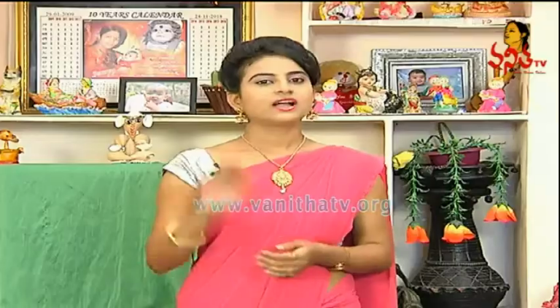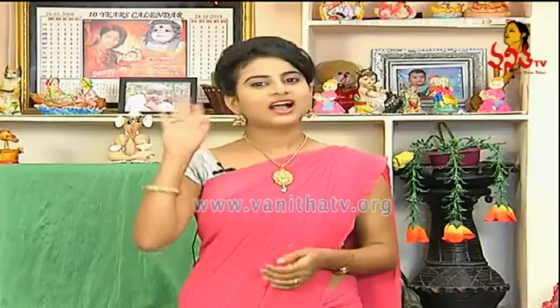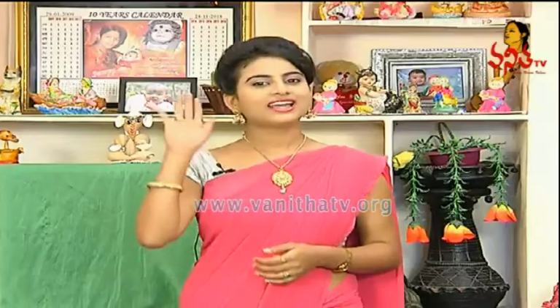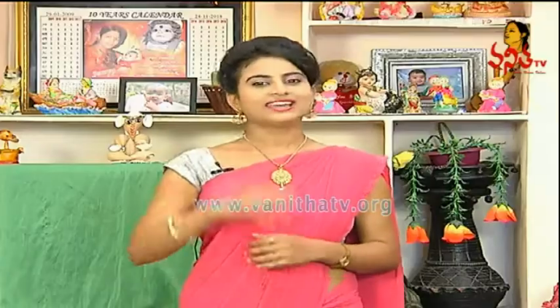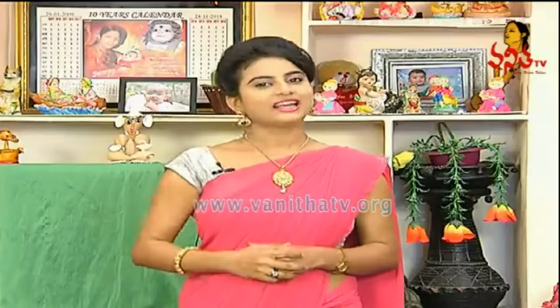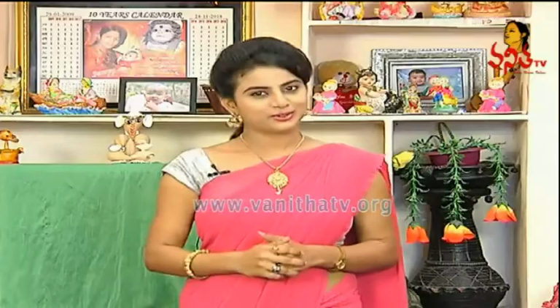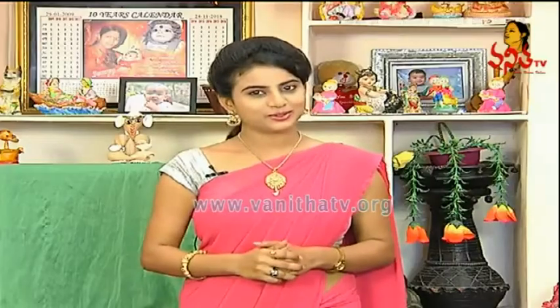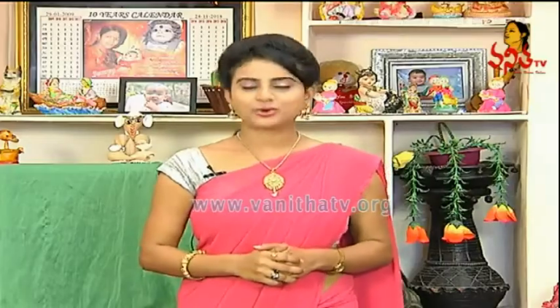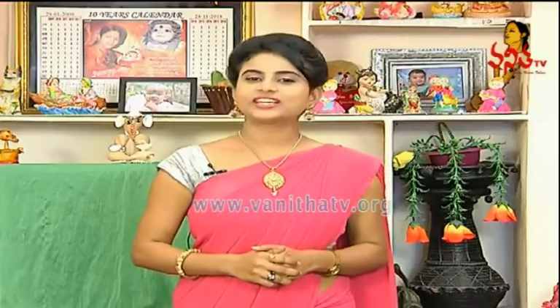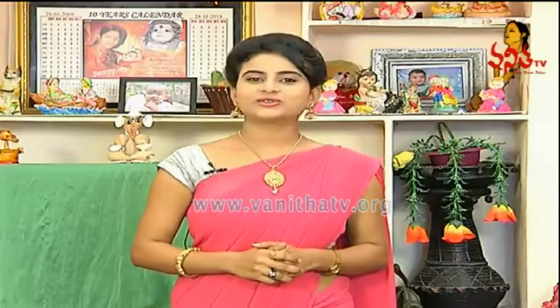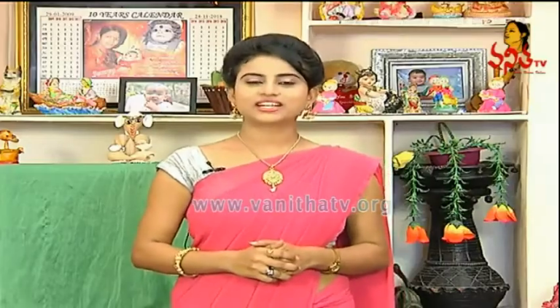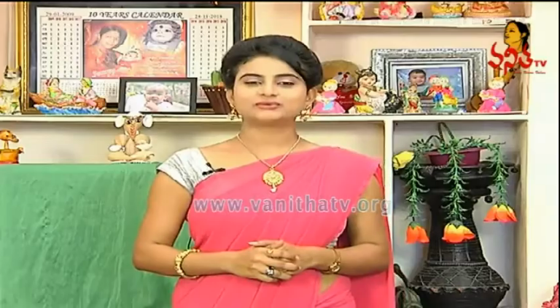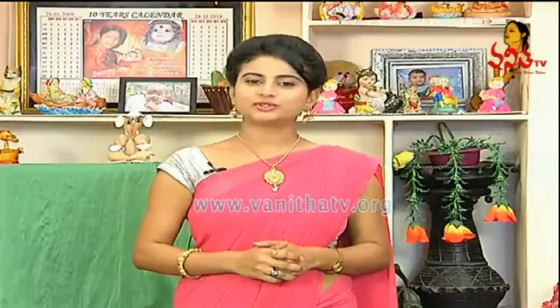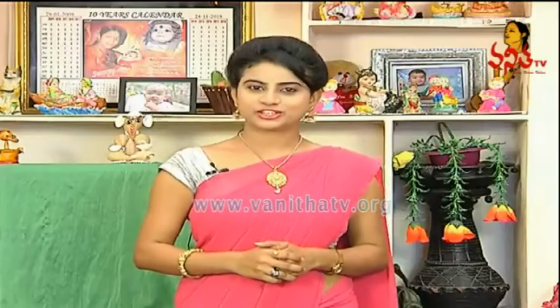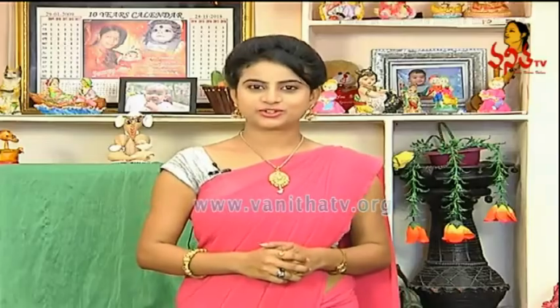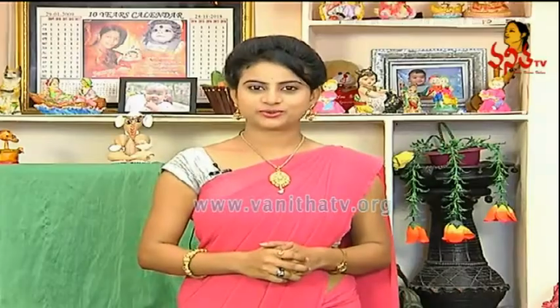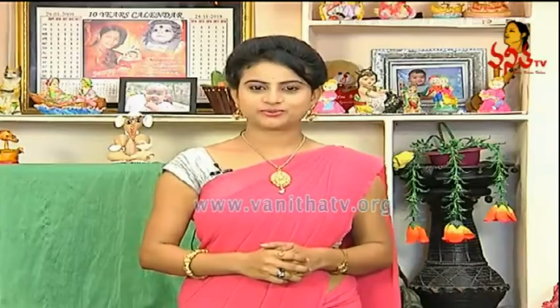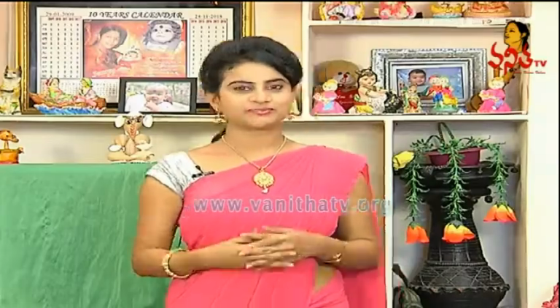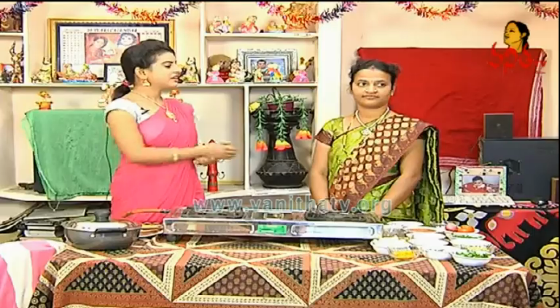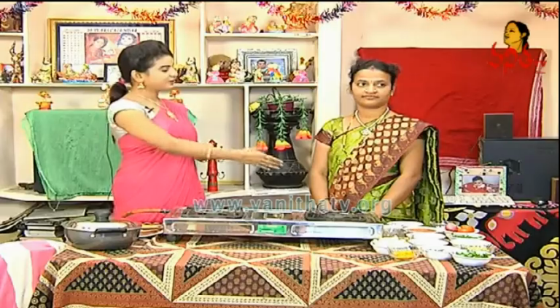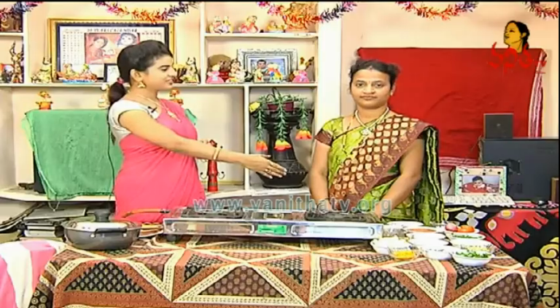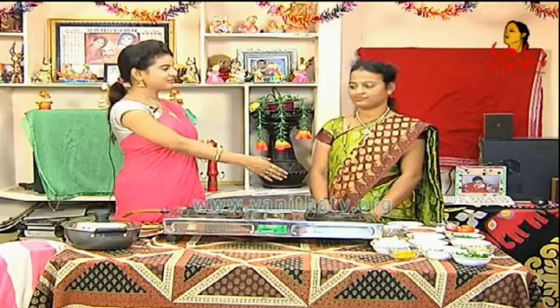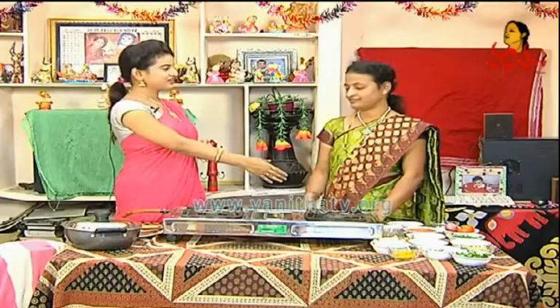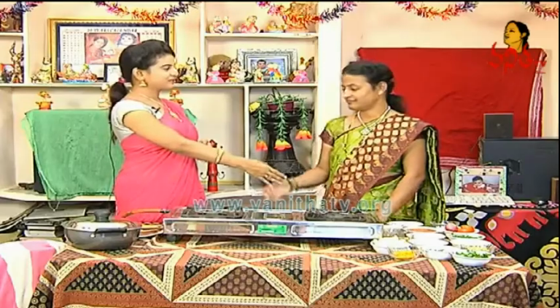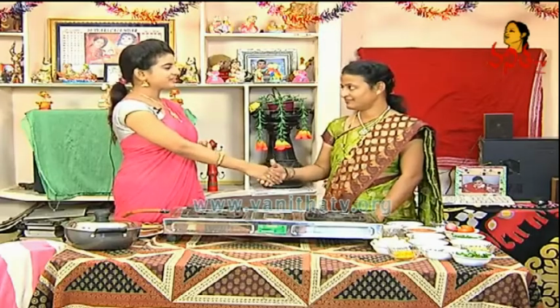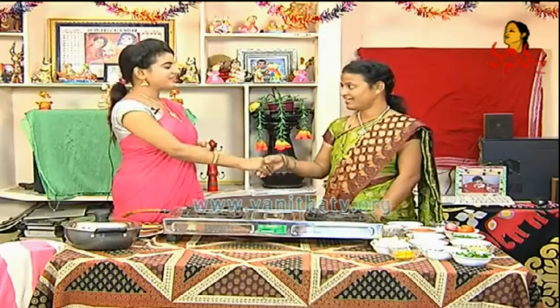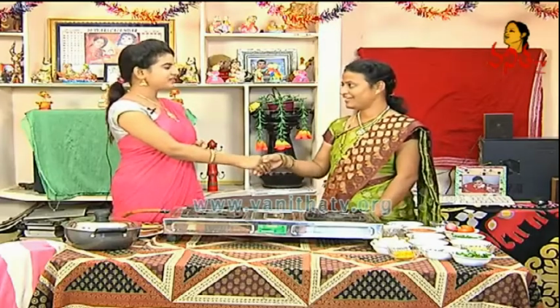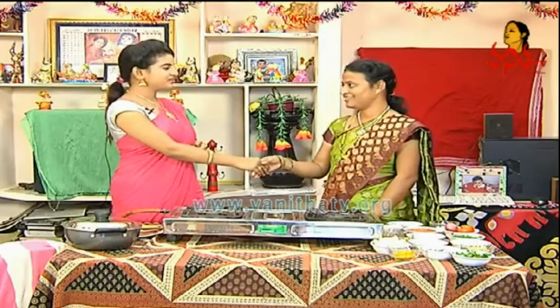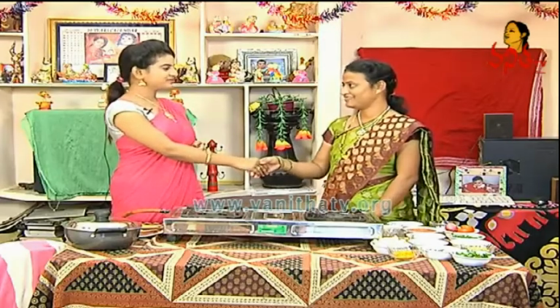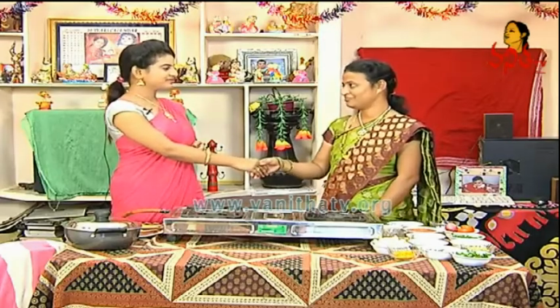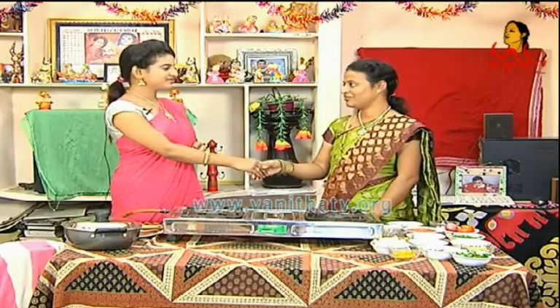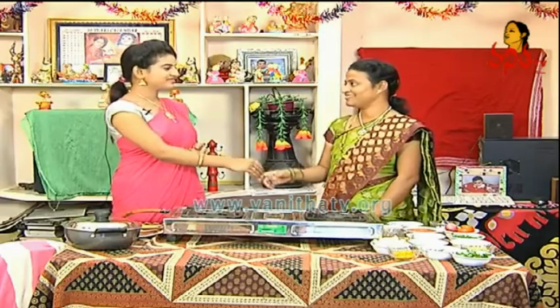Hi! Hello! Good morning and welcome to Ruchichudu! Hello Lakshmi! Hello! Hi! How are you?